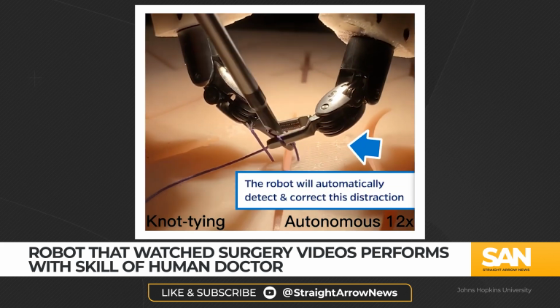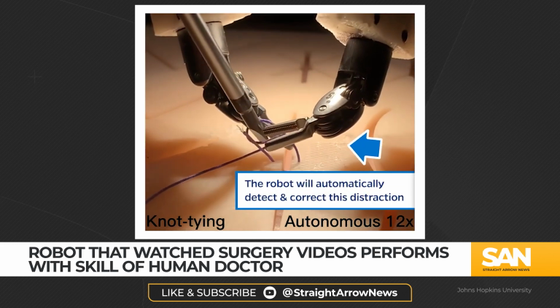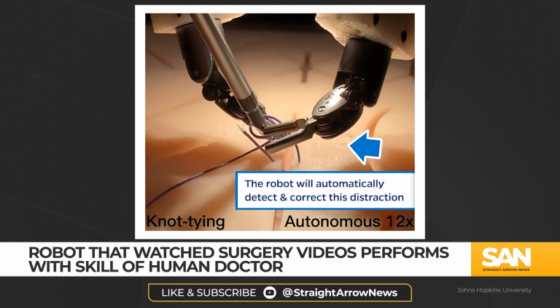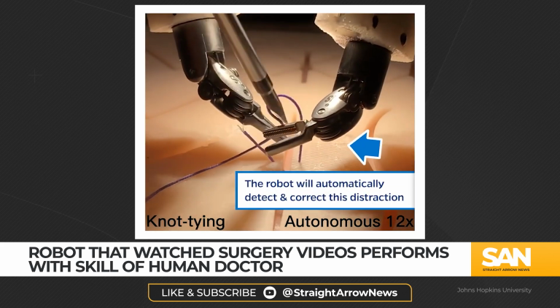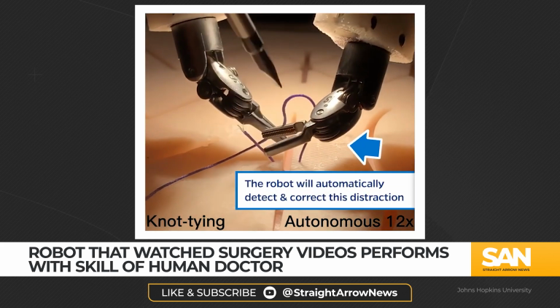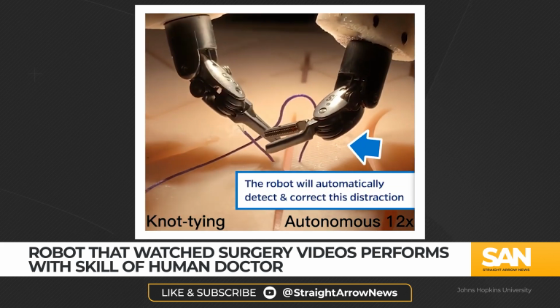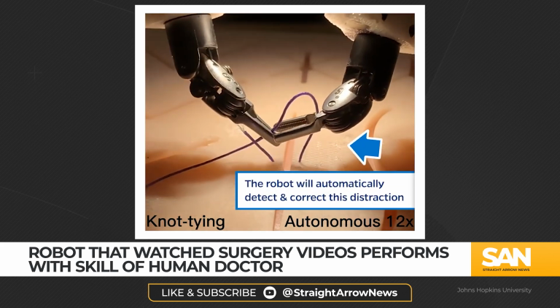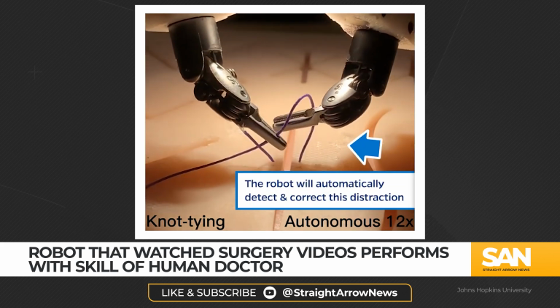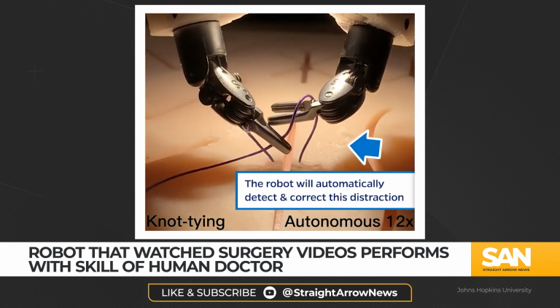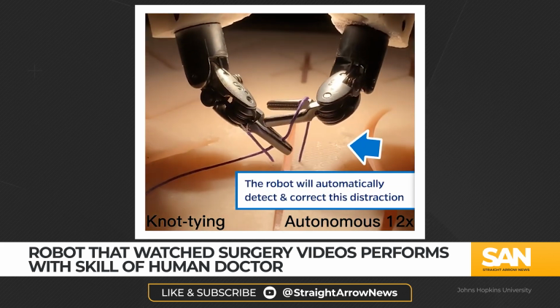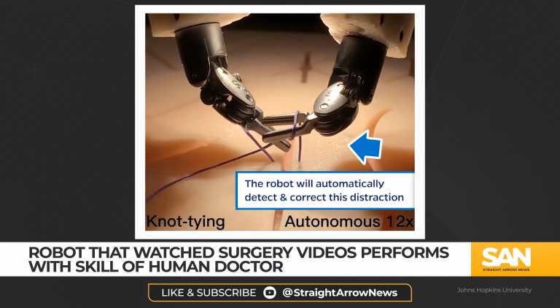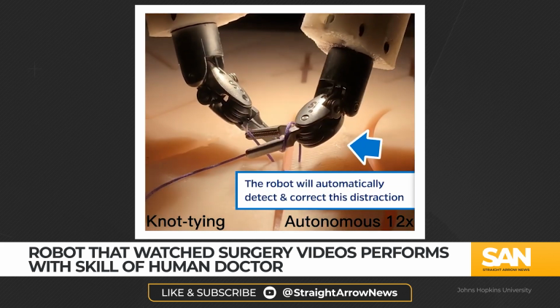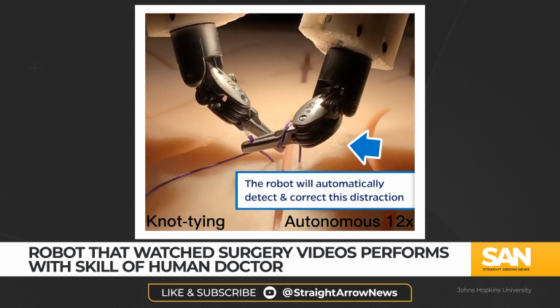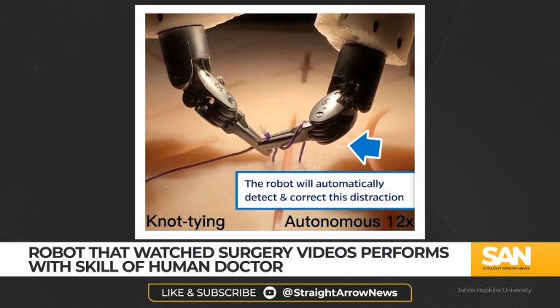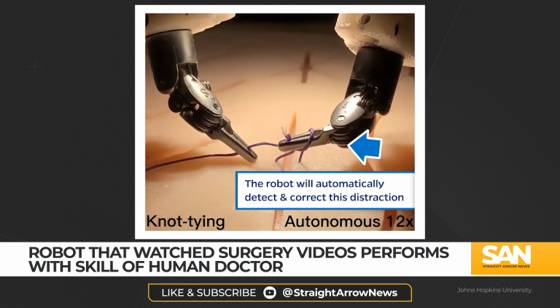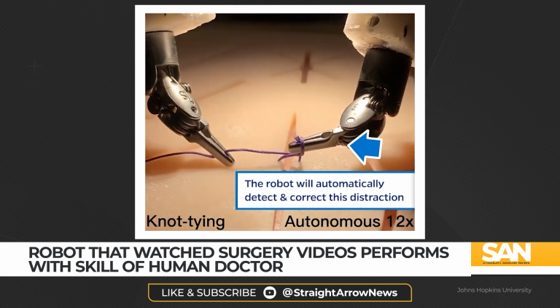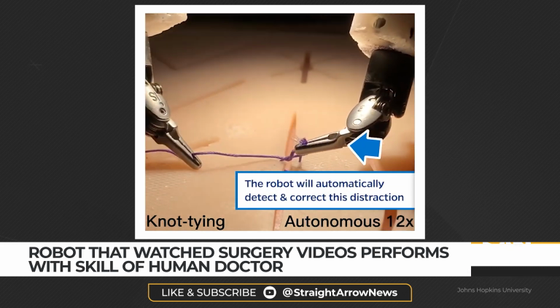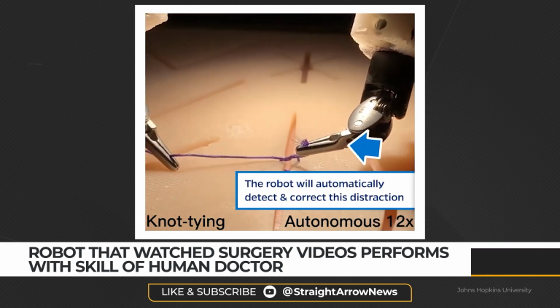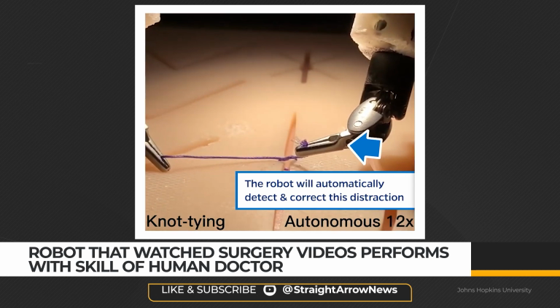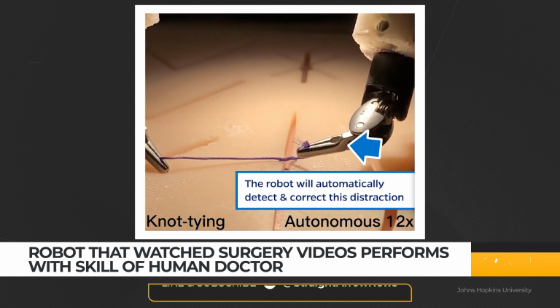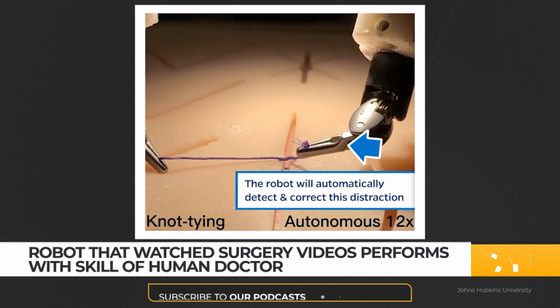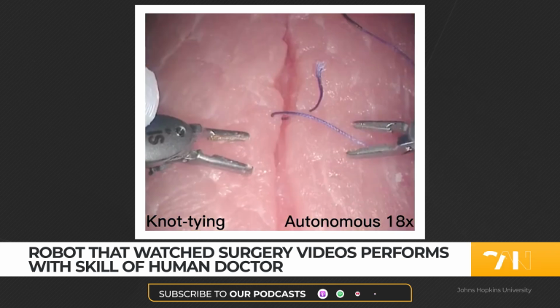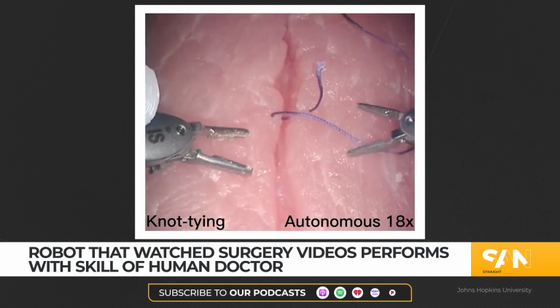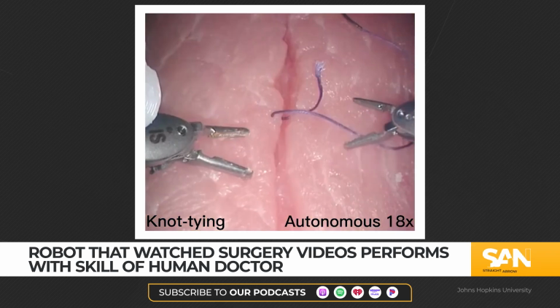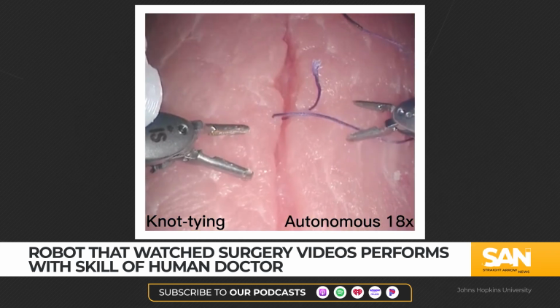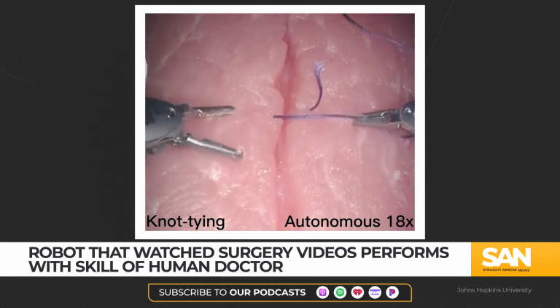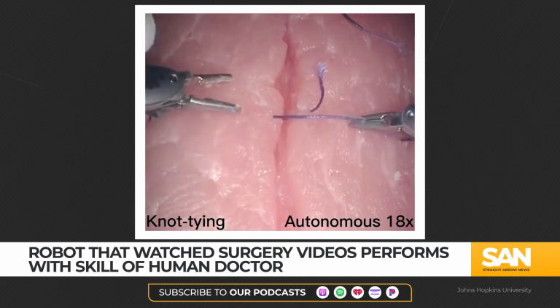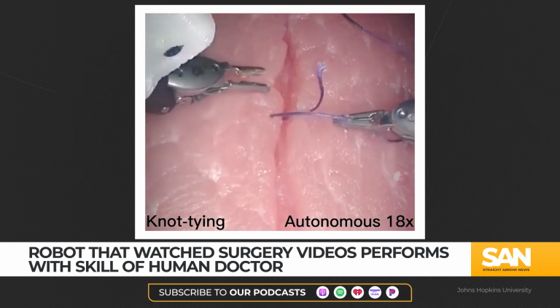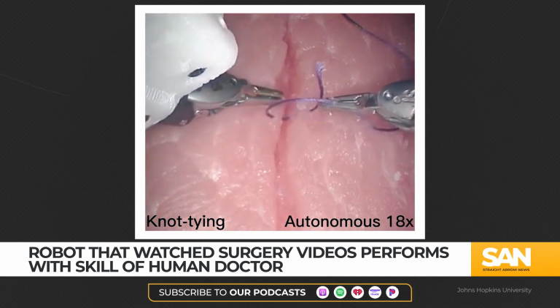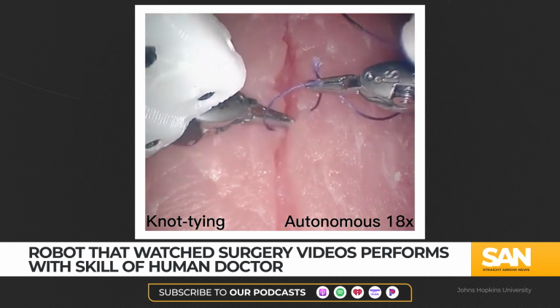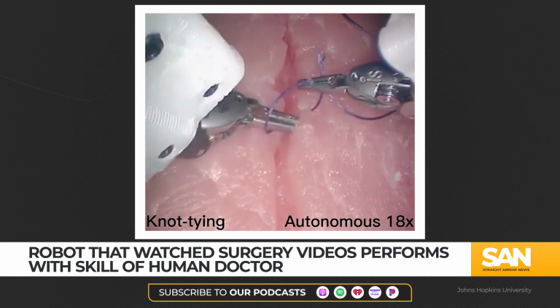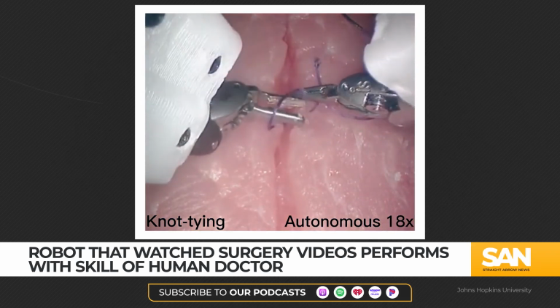The team trained the robot to perform three tasks: use a needle, lift body tissue, and suture.